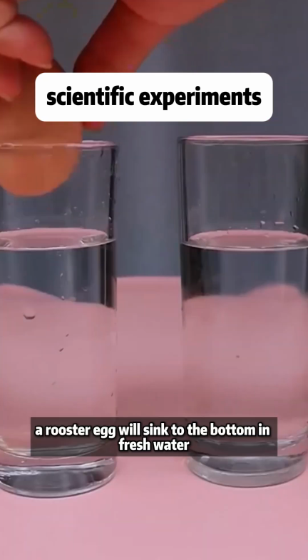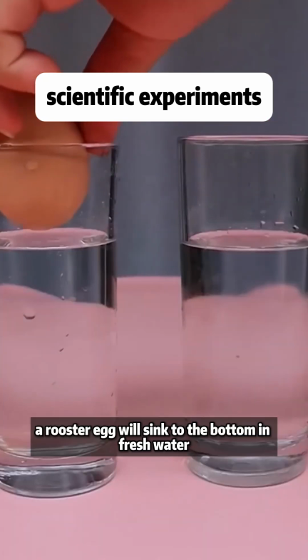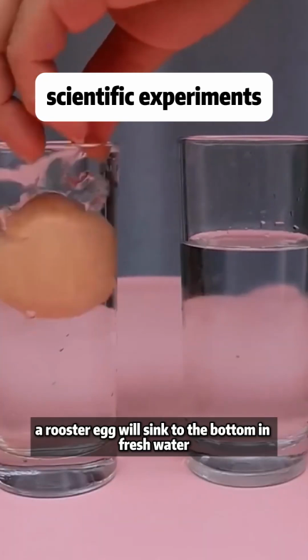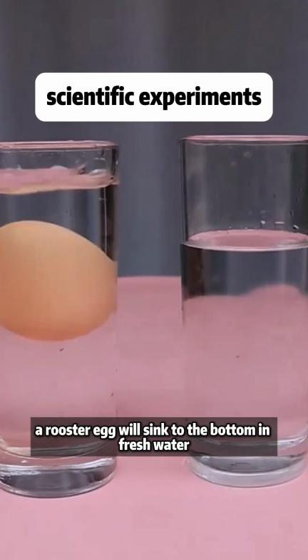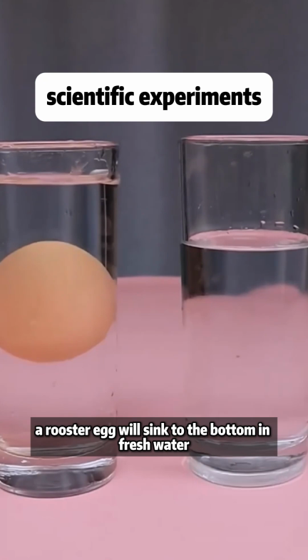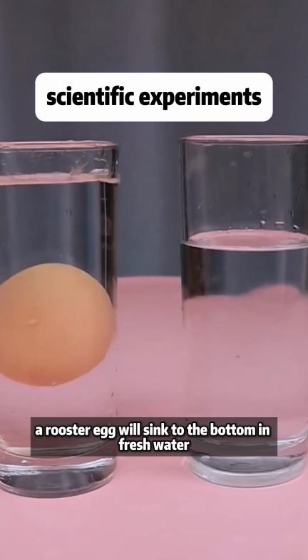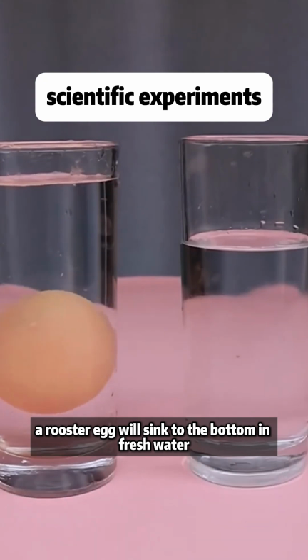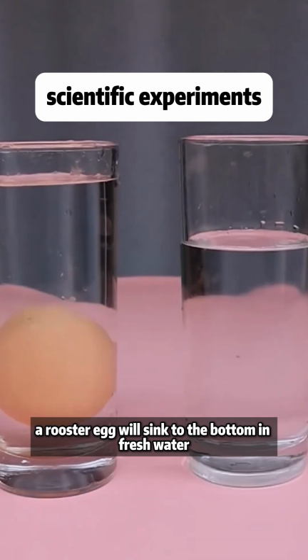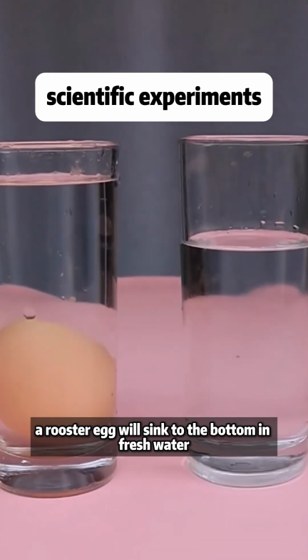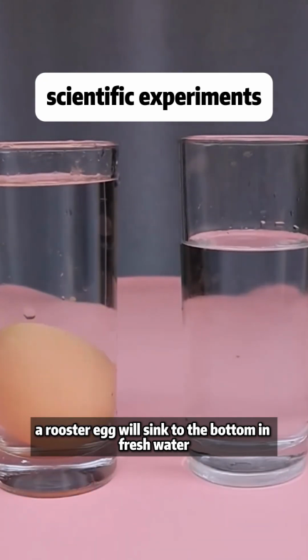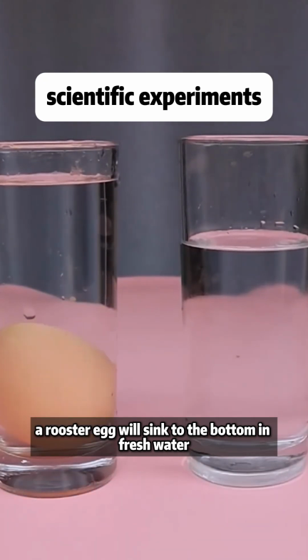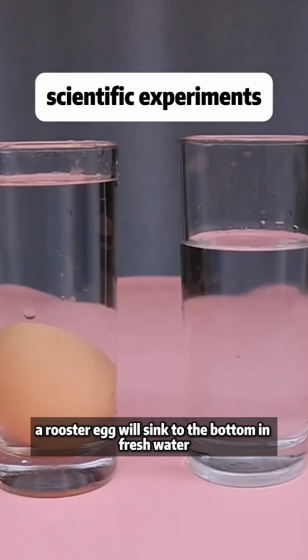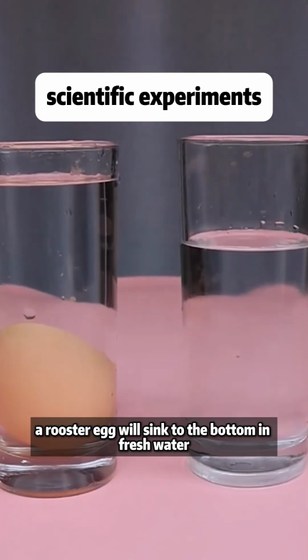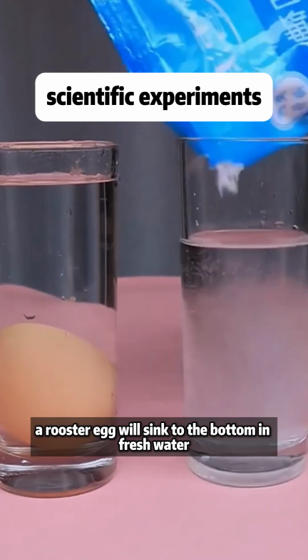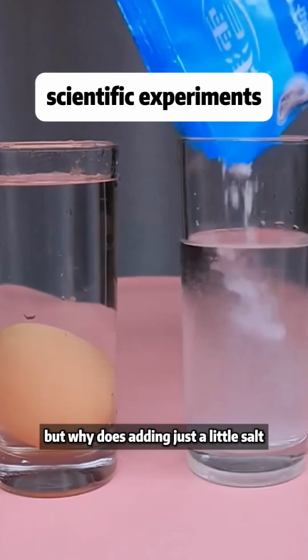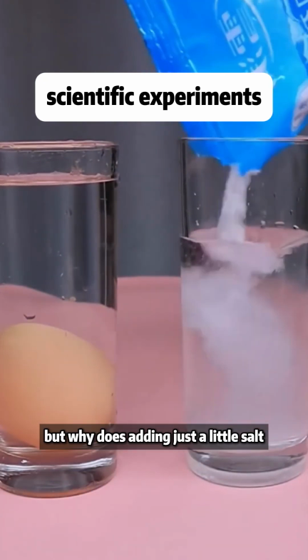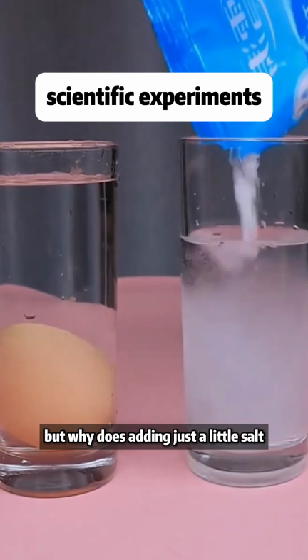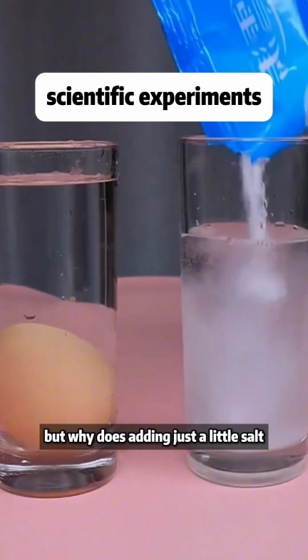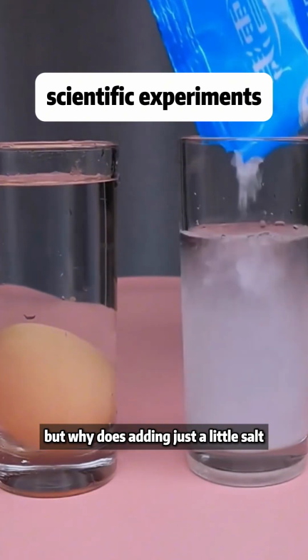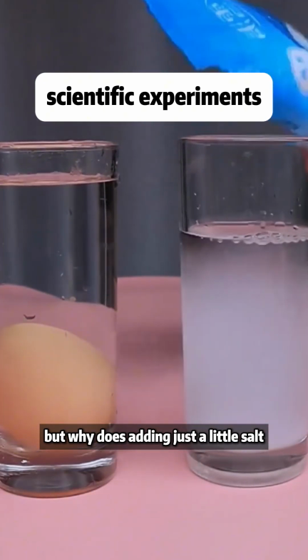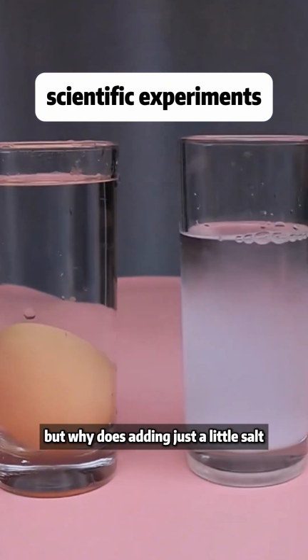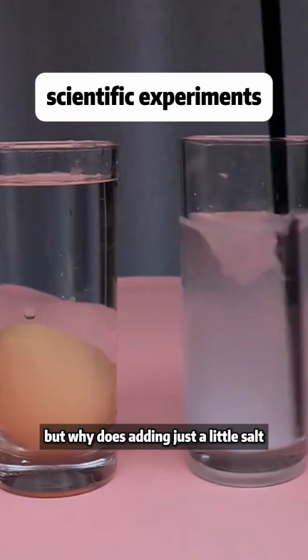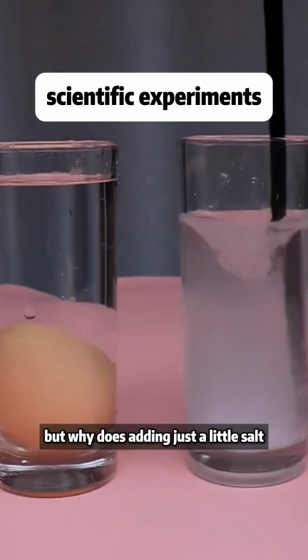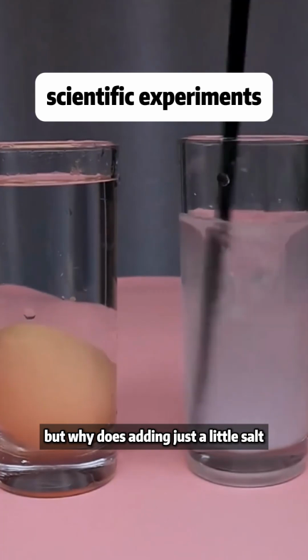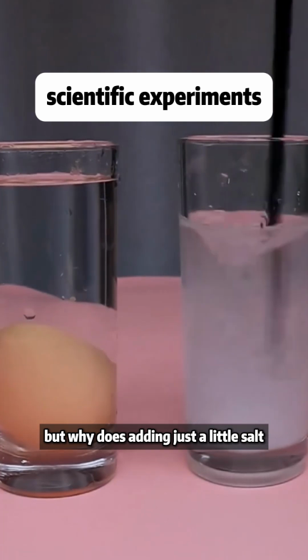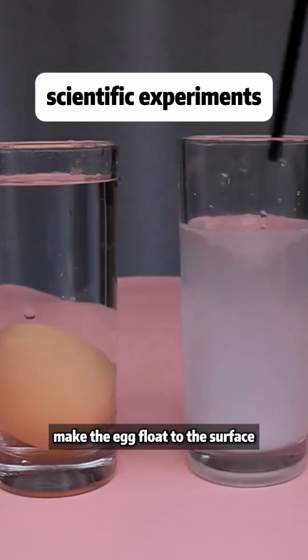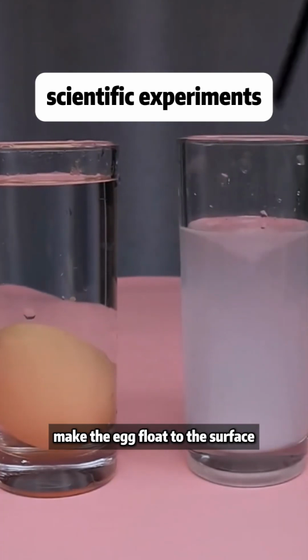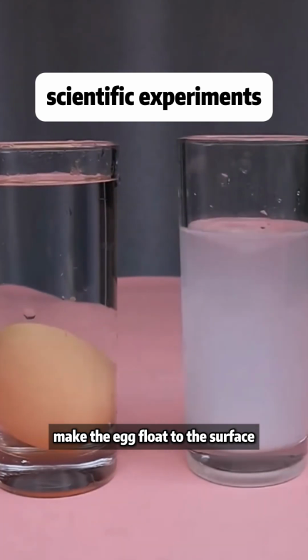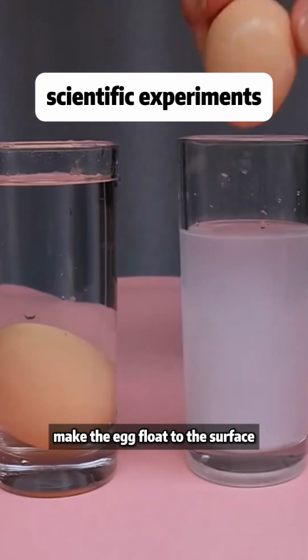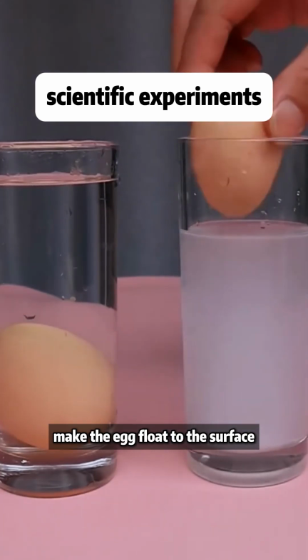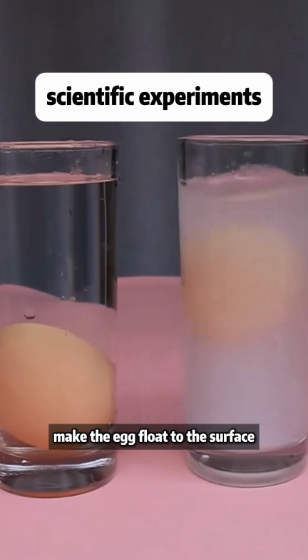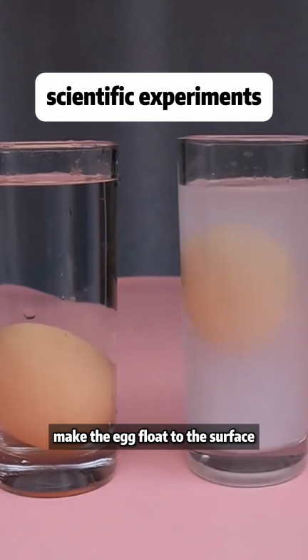A rooster egg will sink to the bottom in fresh water. But why does adding just a little salt make the egg float to the surface?